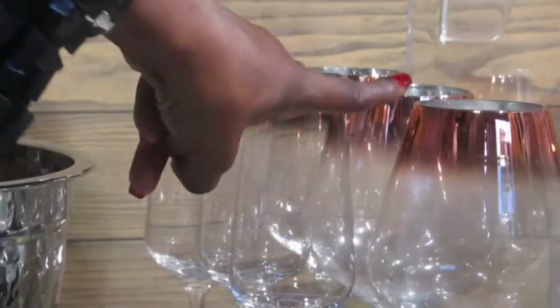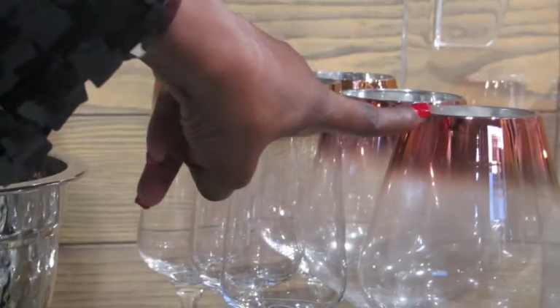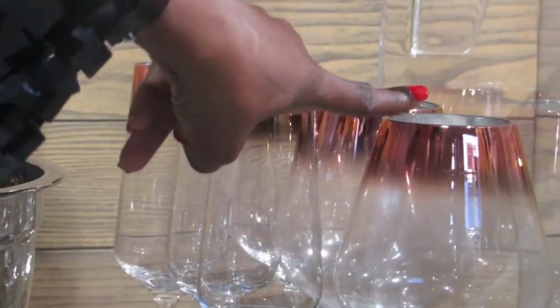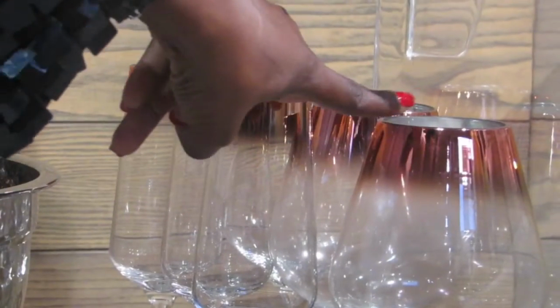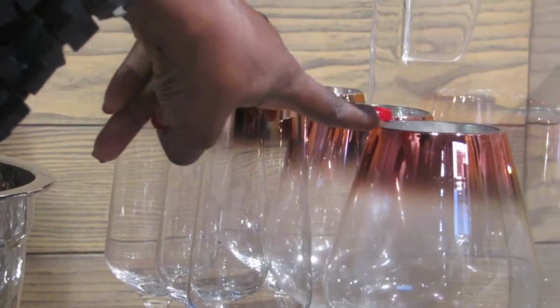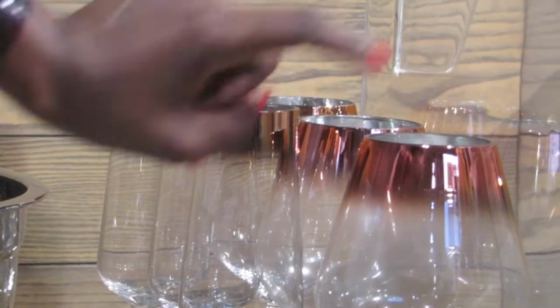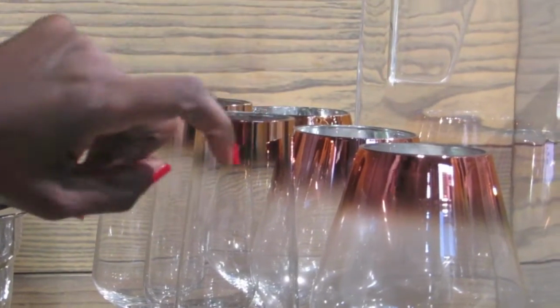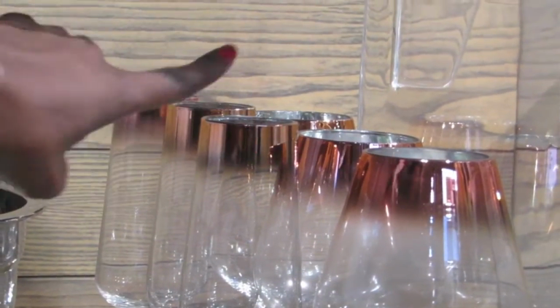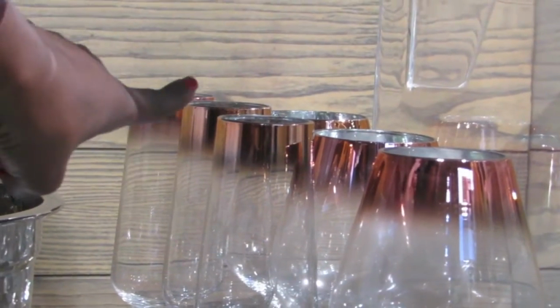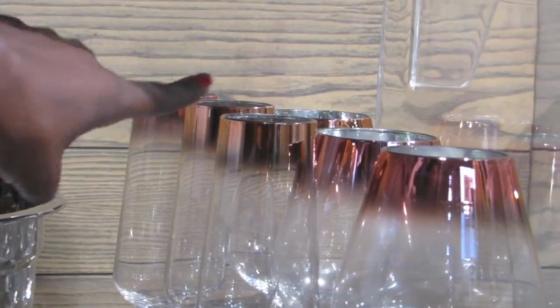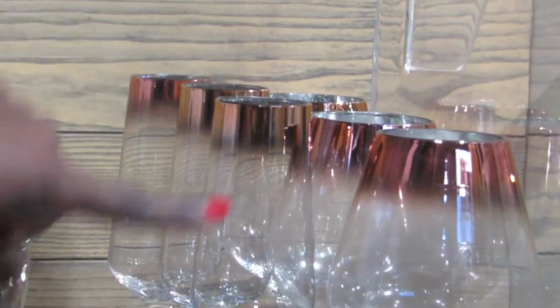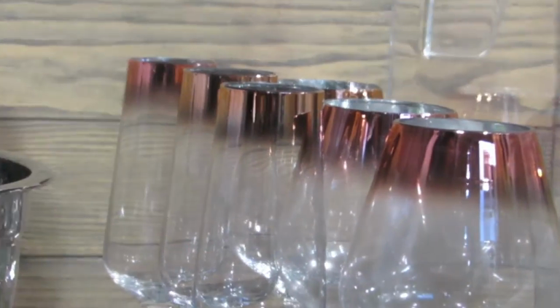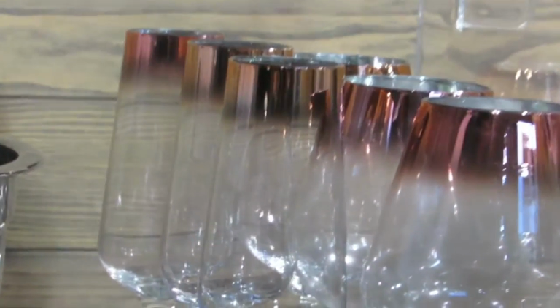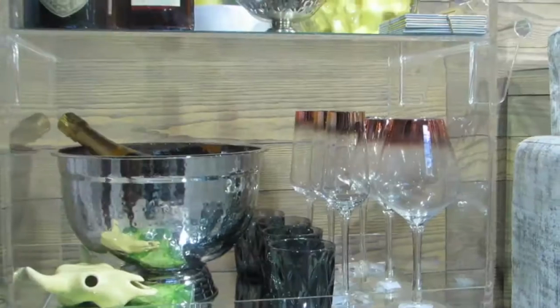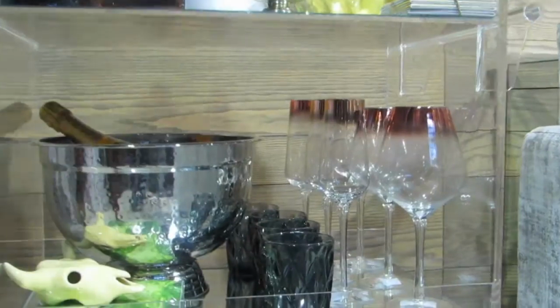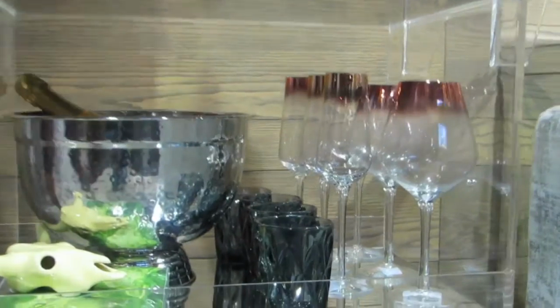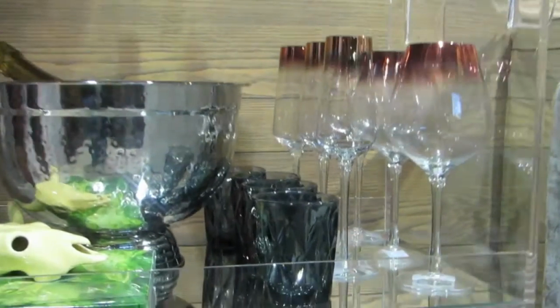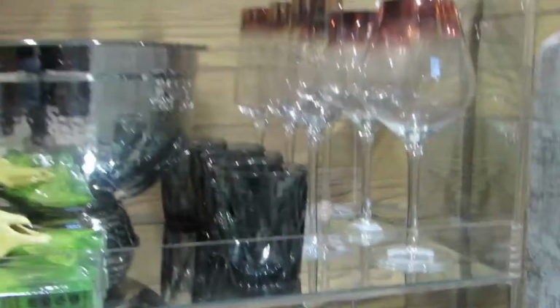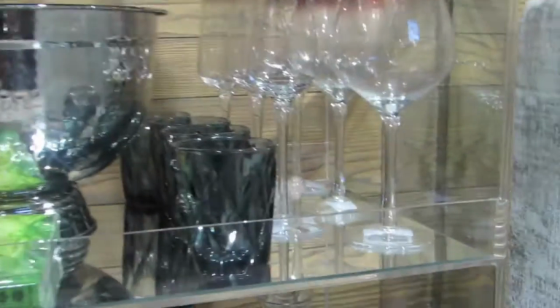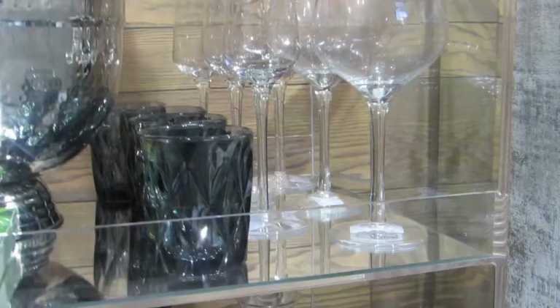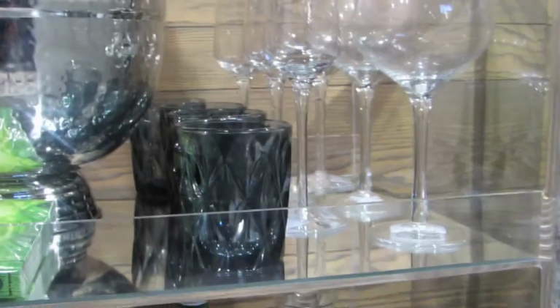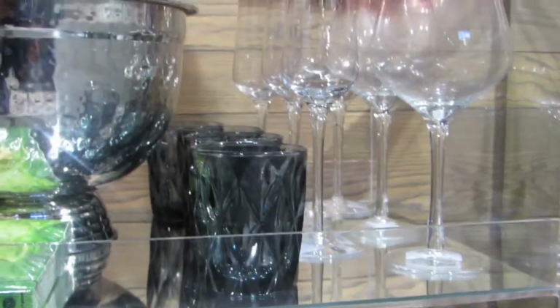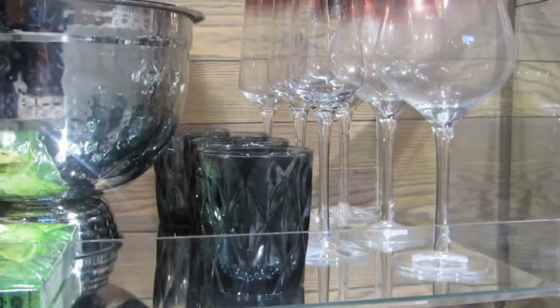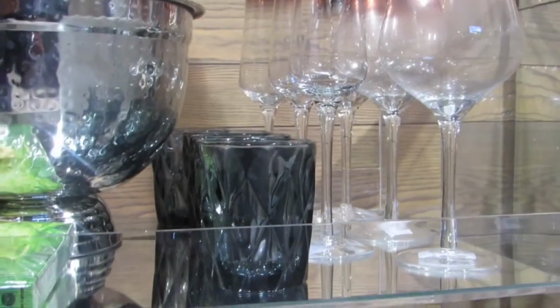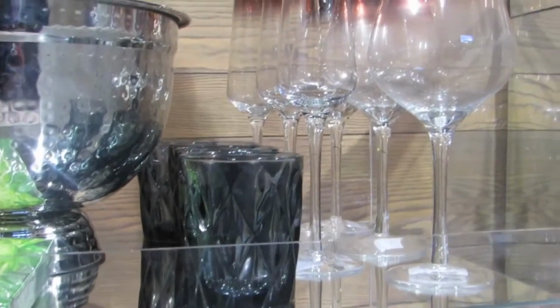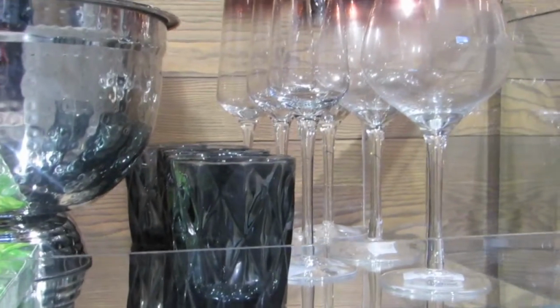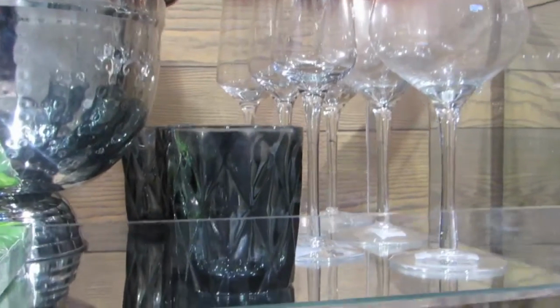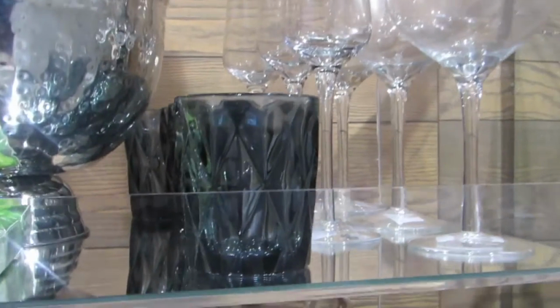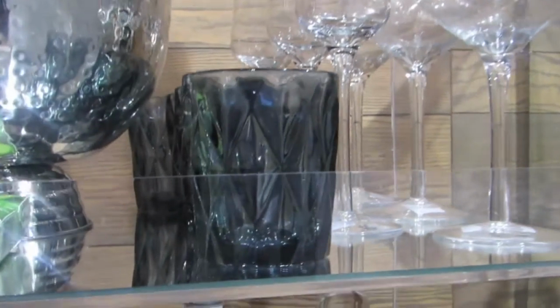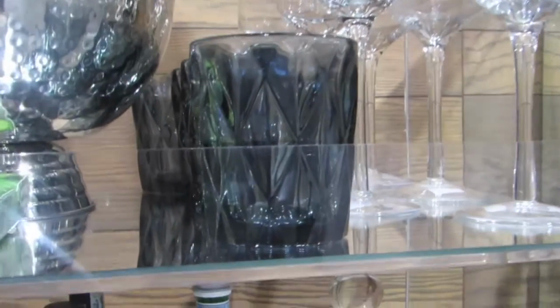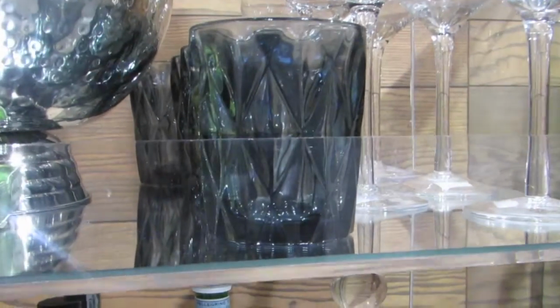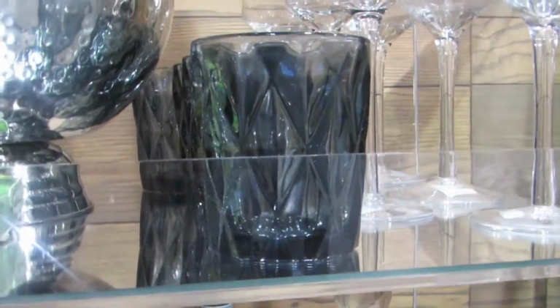I've decided to use rose gold wine glasses, champagne glasses, as well as some black tumblers, giving it some color.